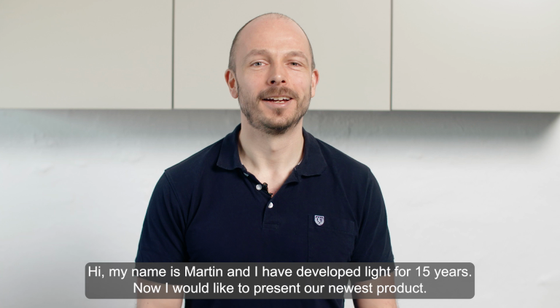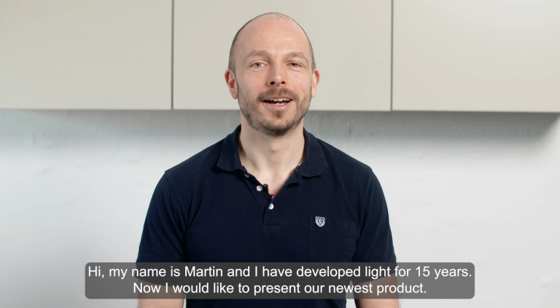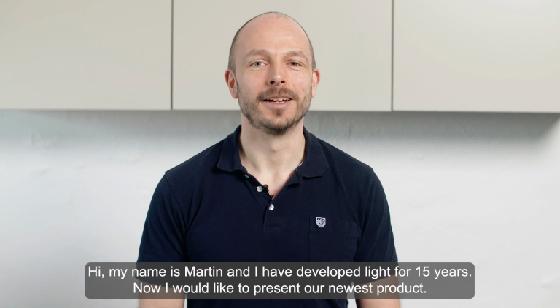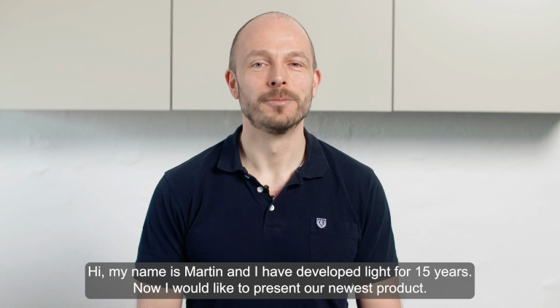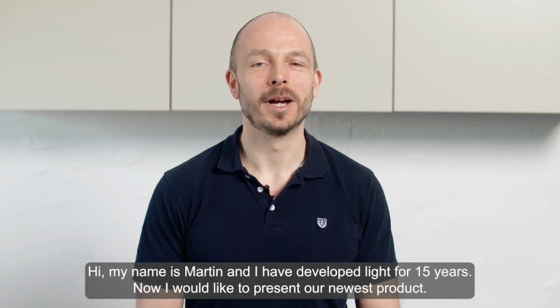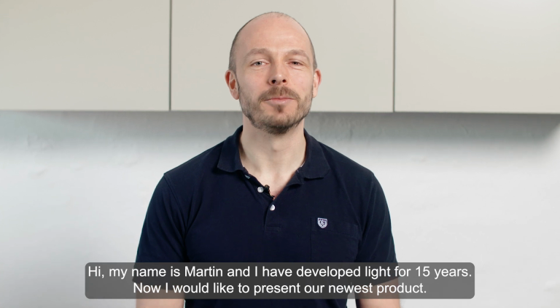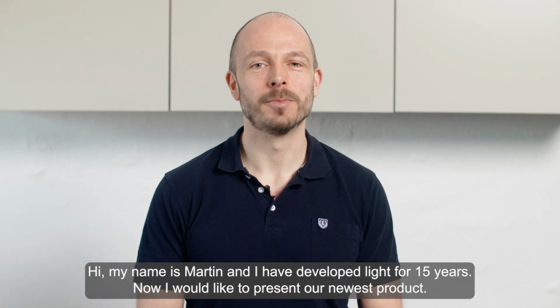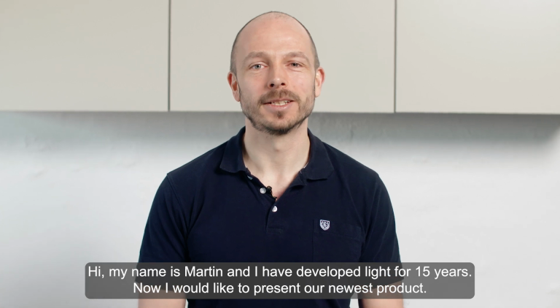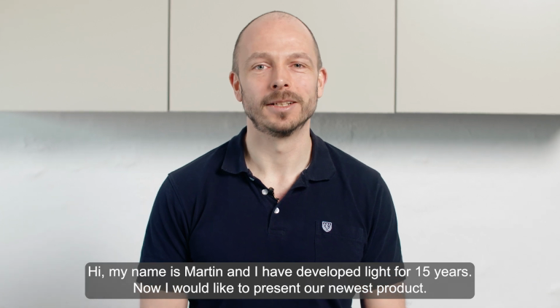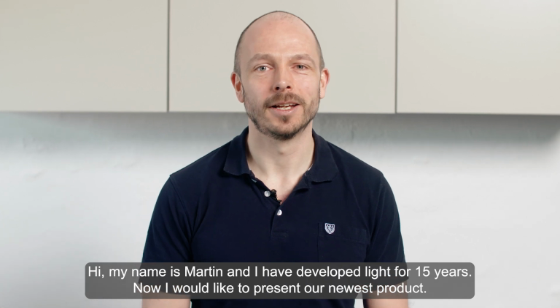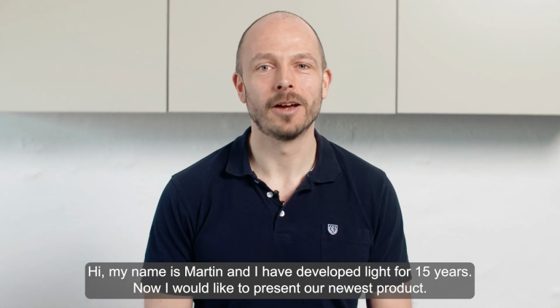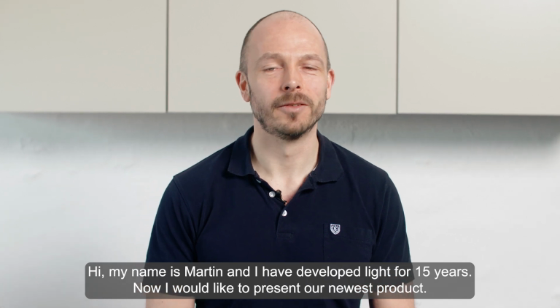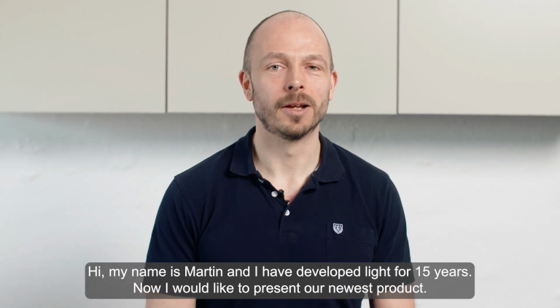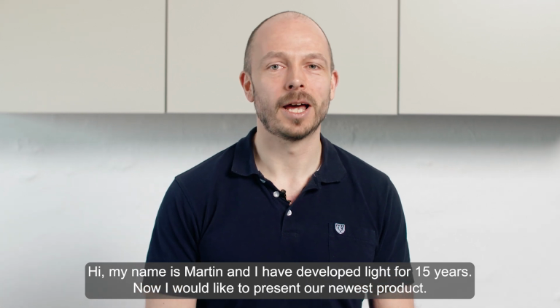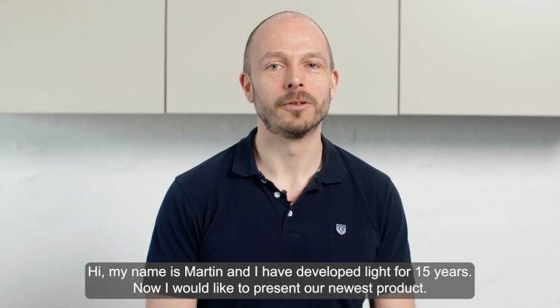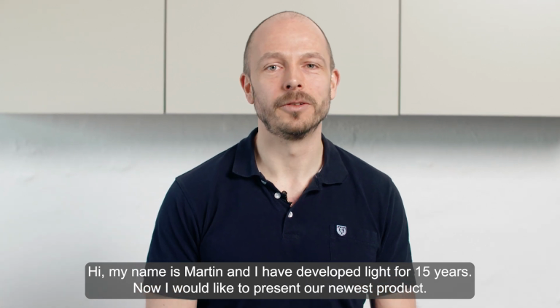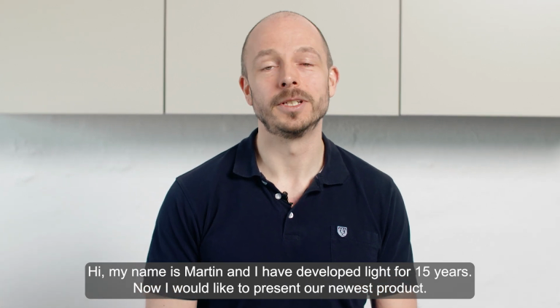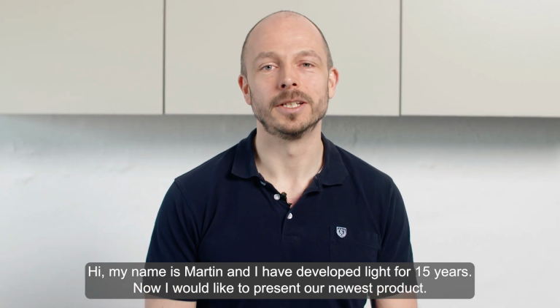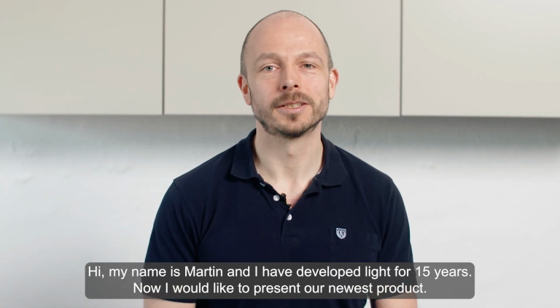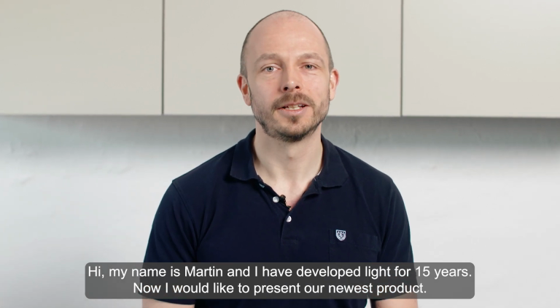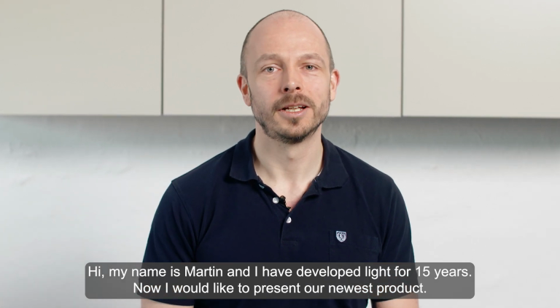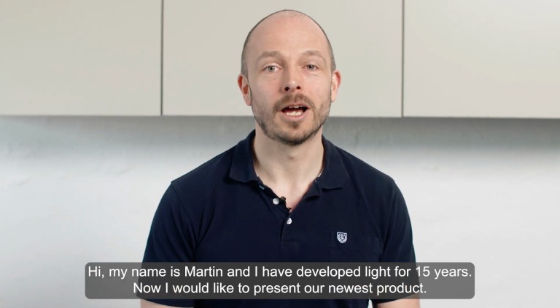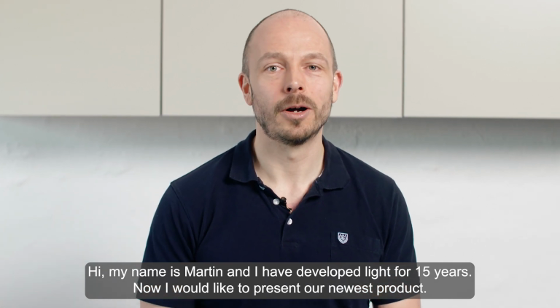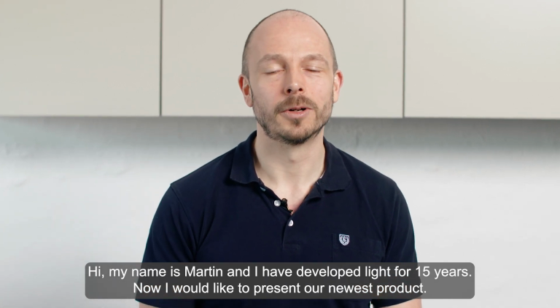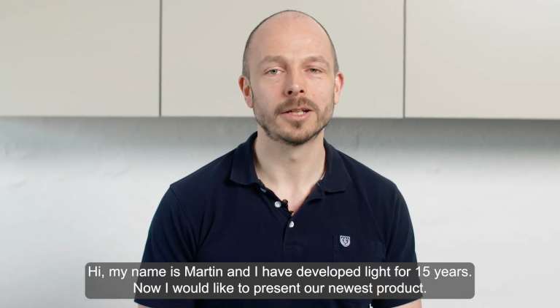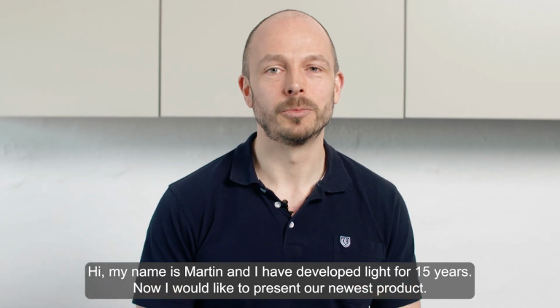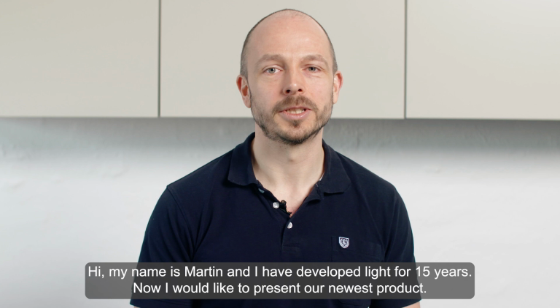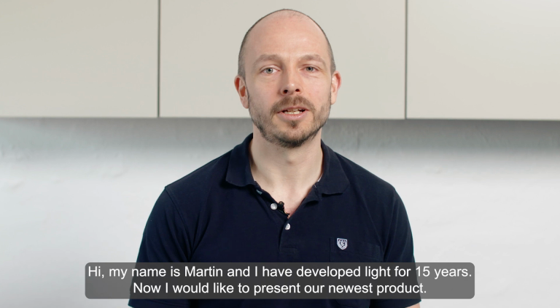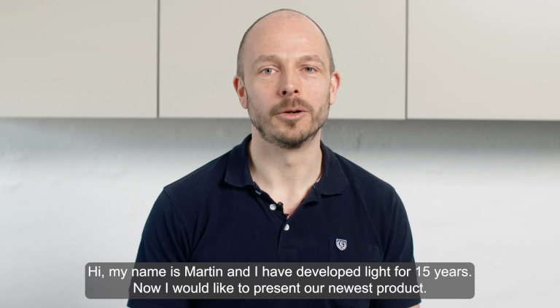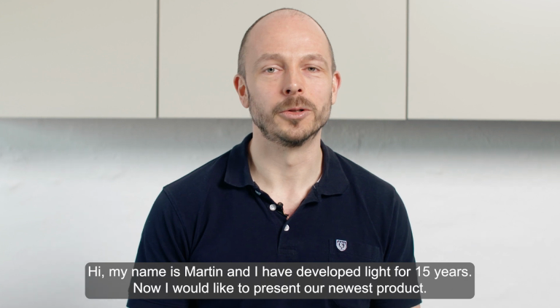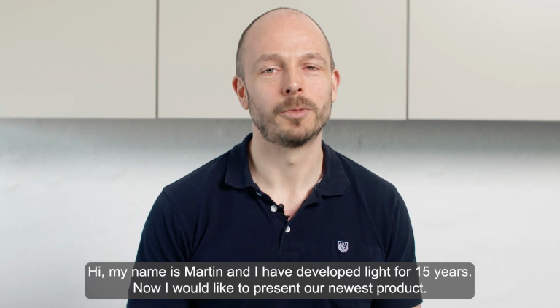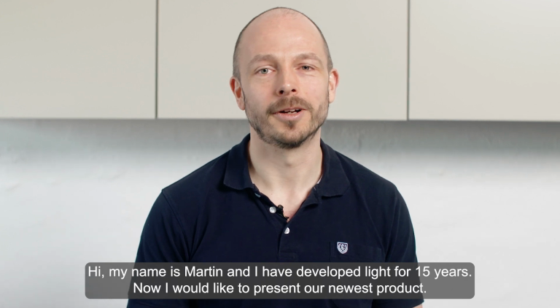Hi, my name is Martin and I've developed light for 15 years. Now I would like to present our newest product.